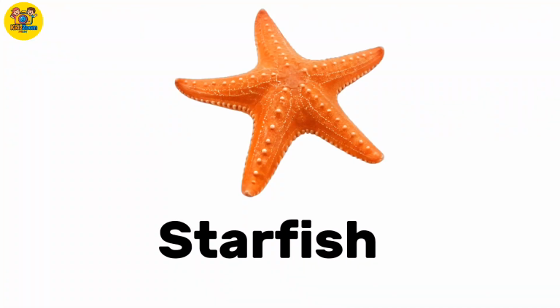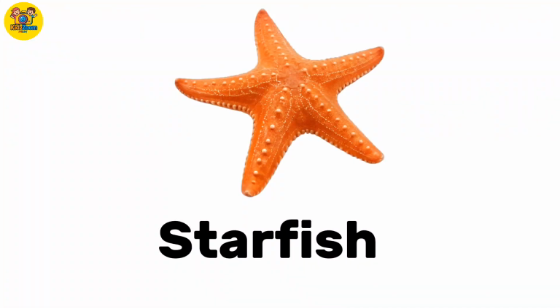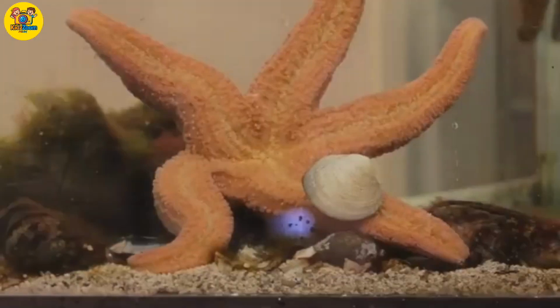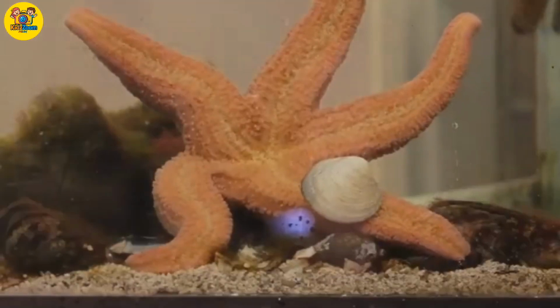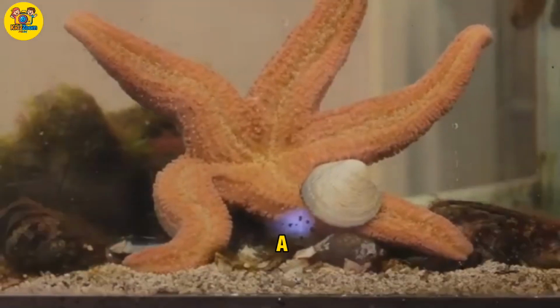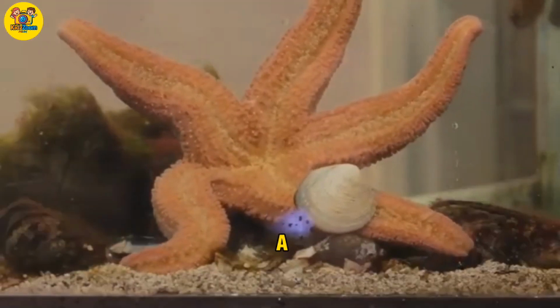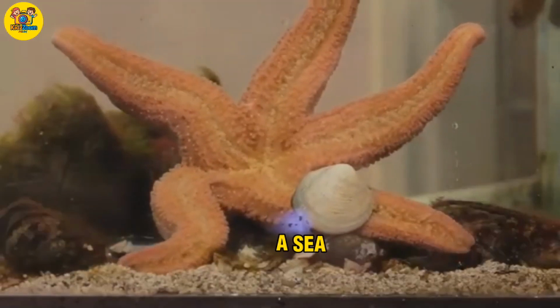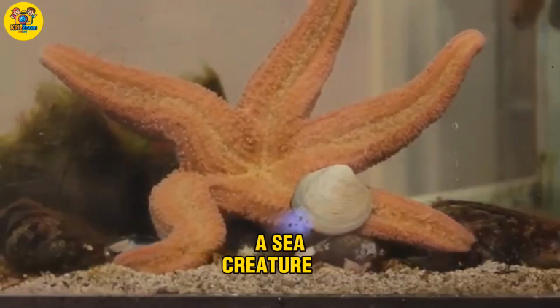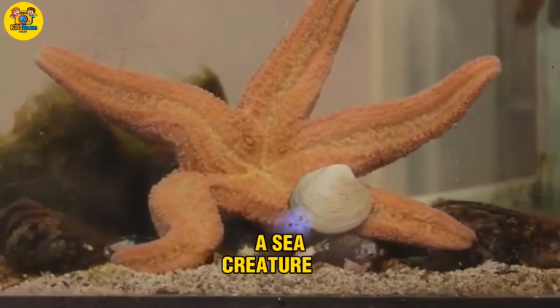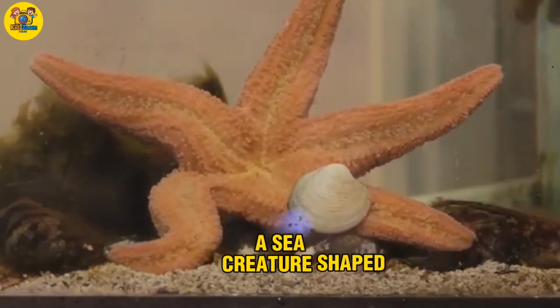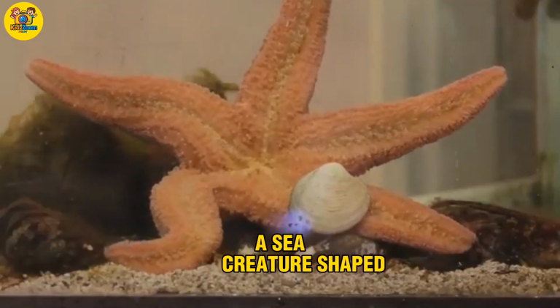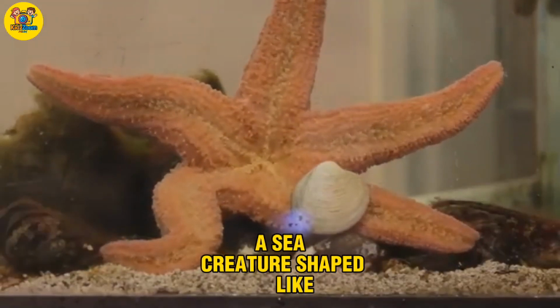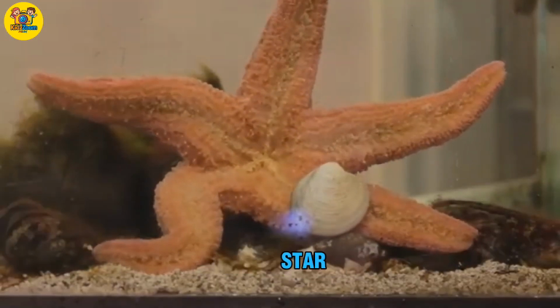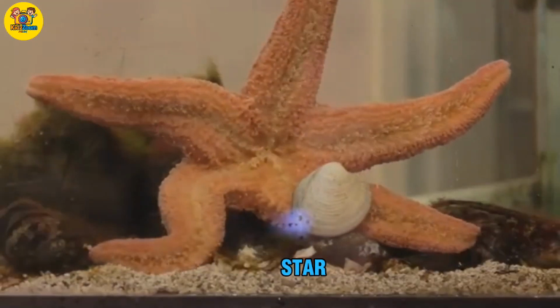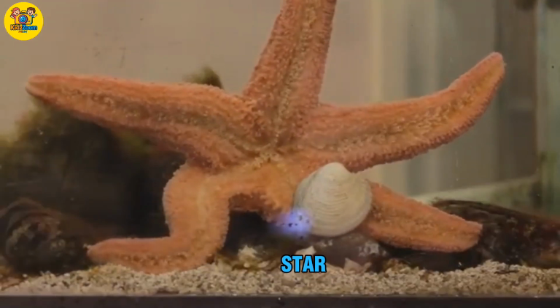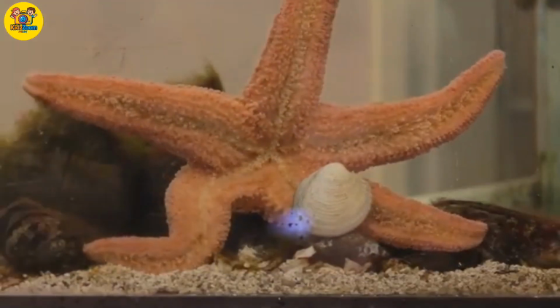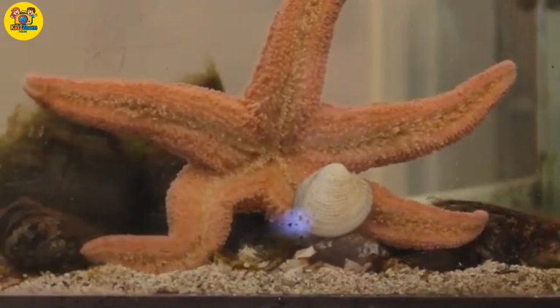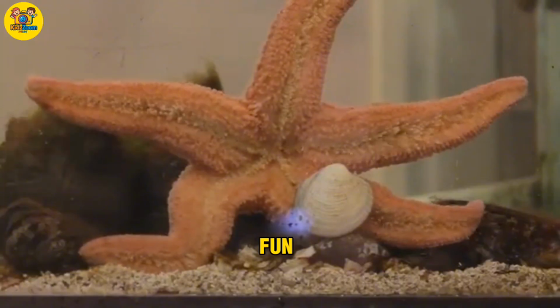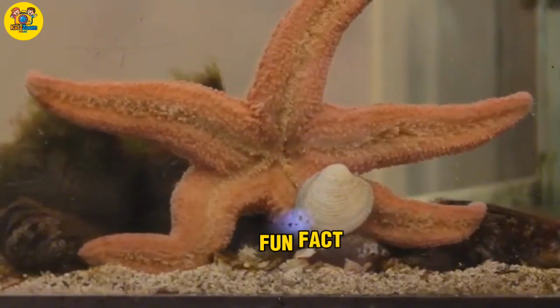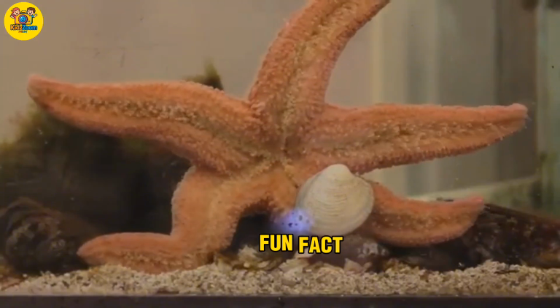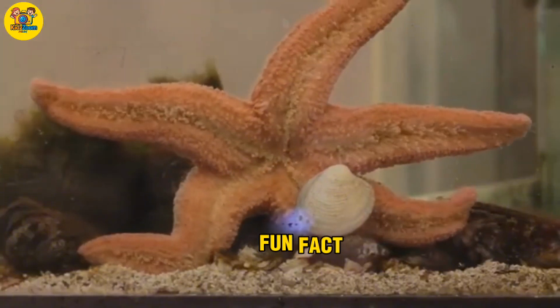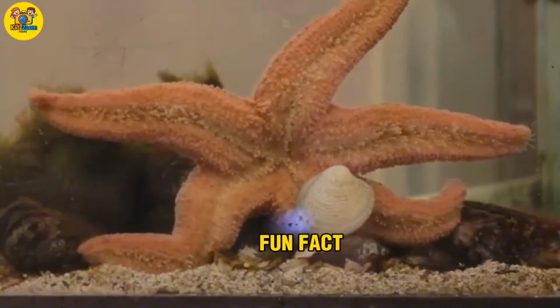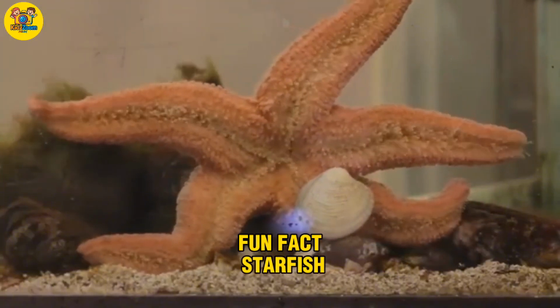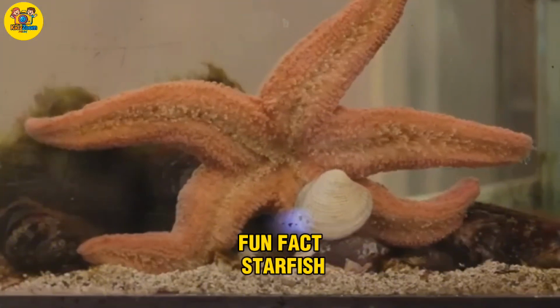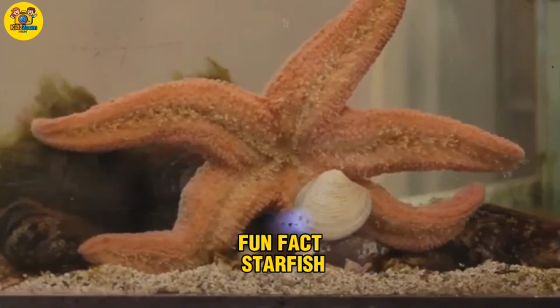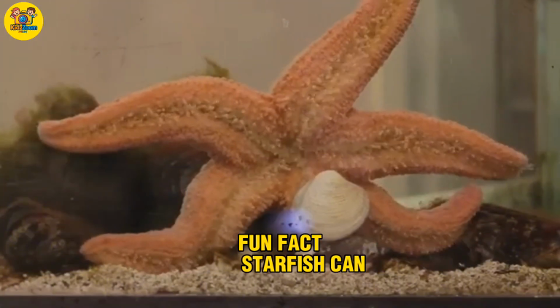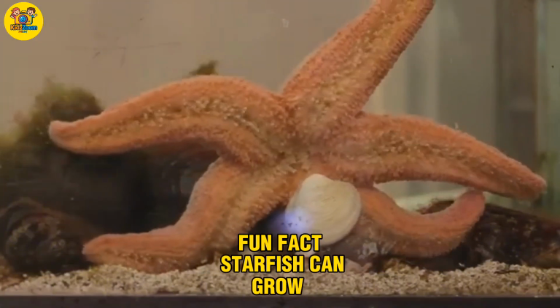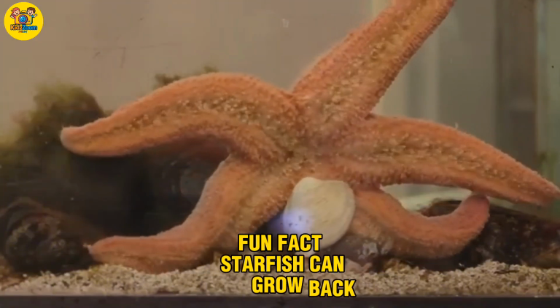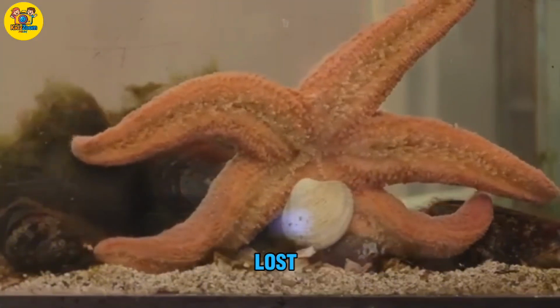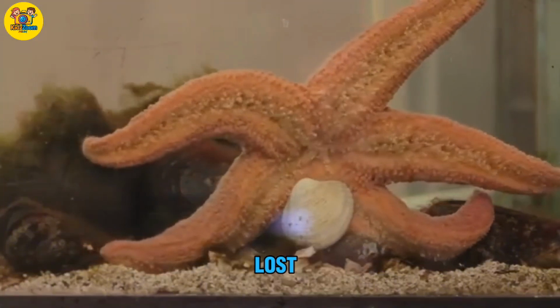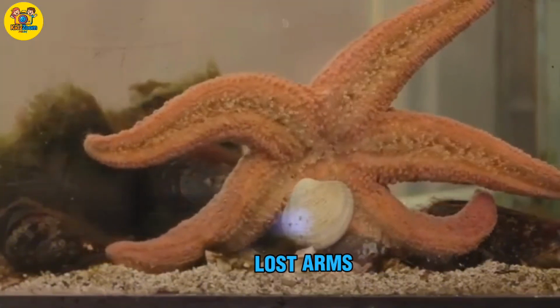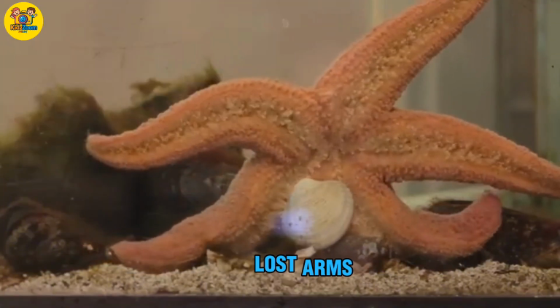Starfish. A sea creature shaped like a star. Fun fact: starfish can grow back lost arms.